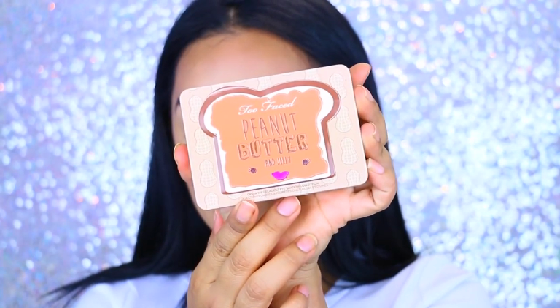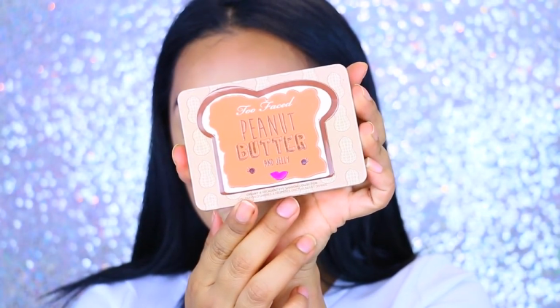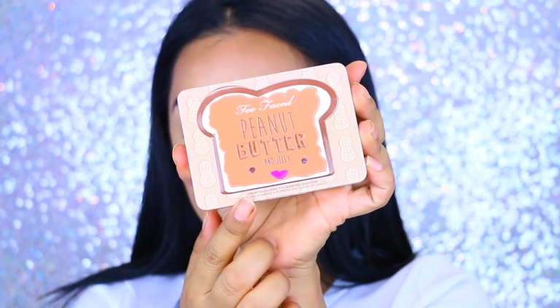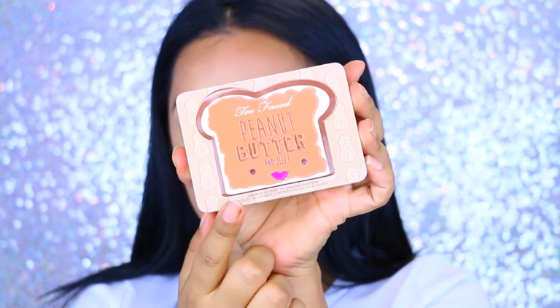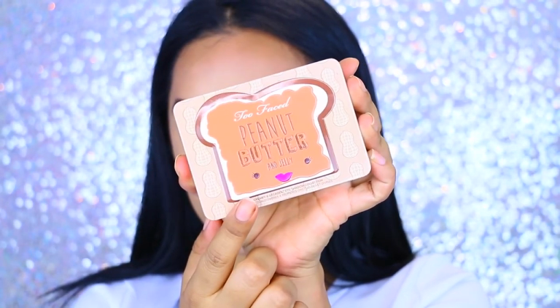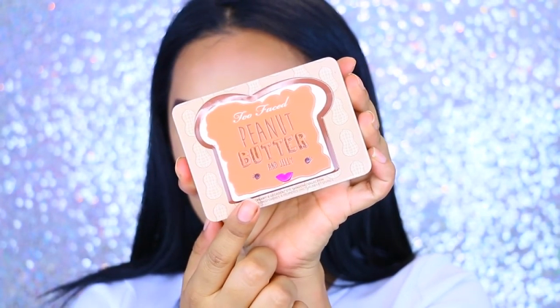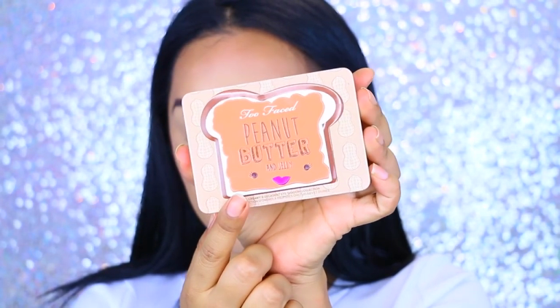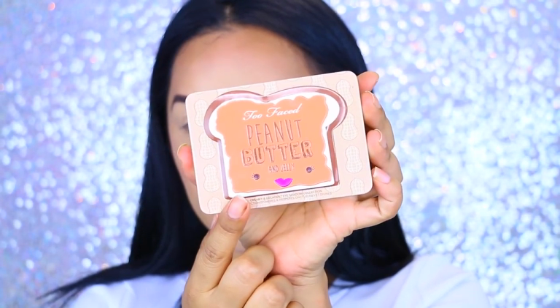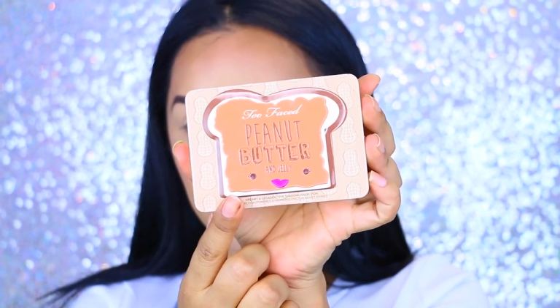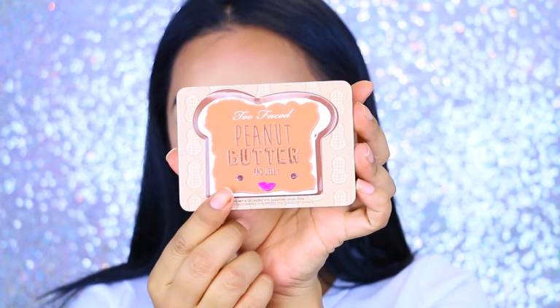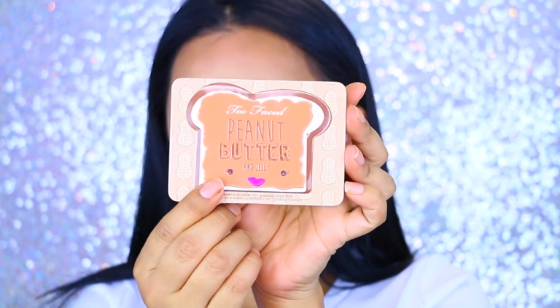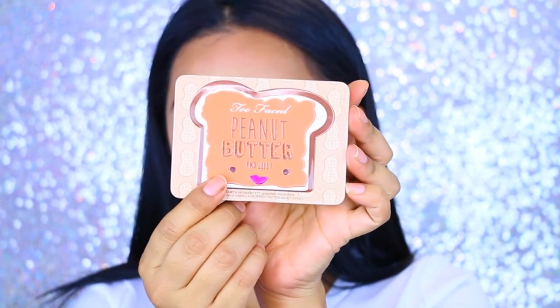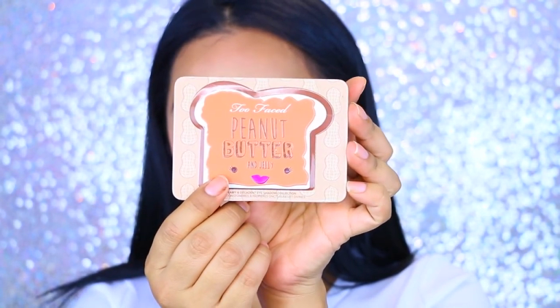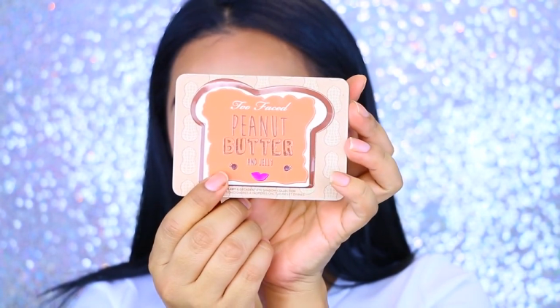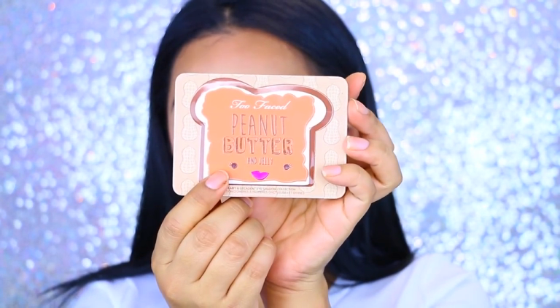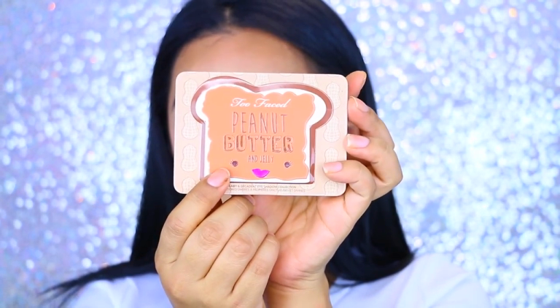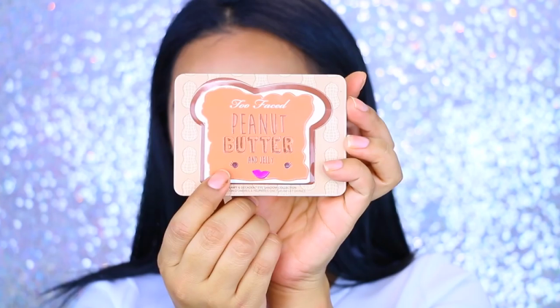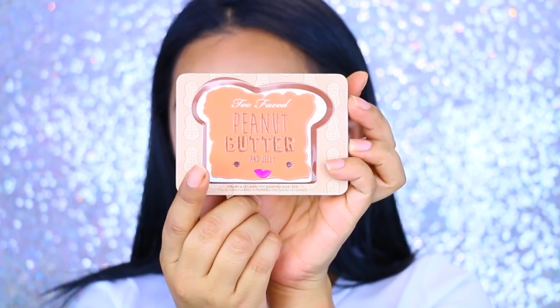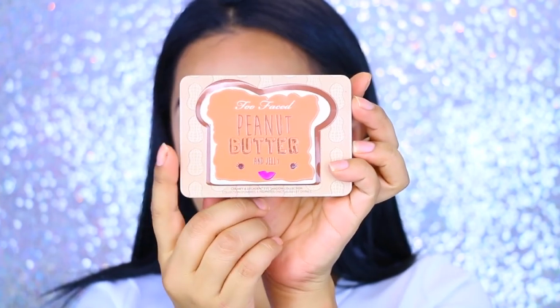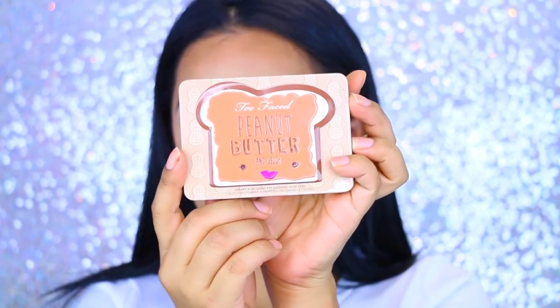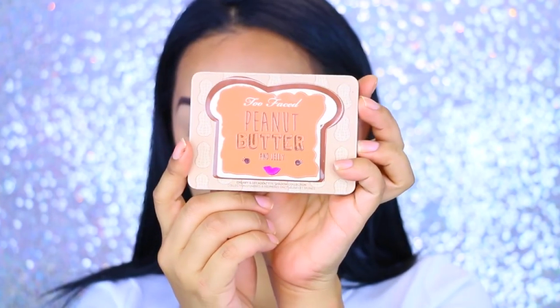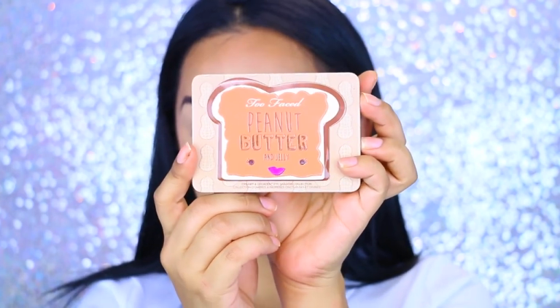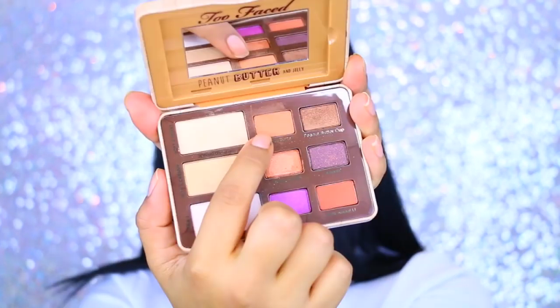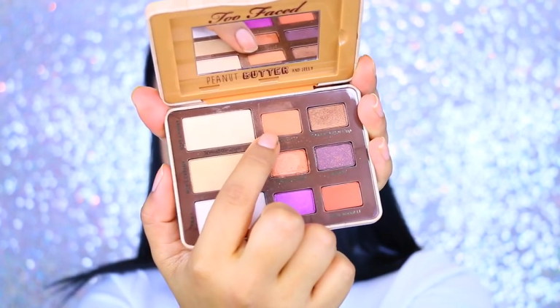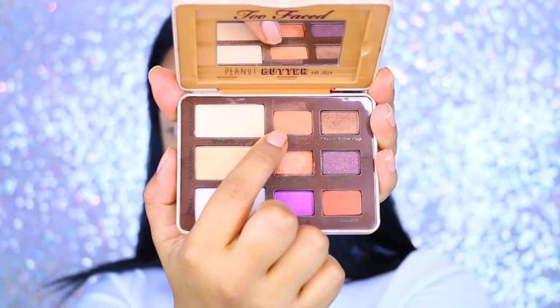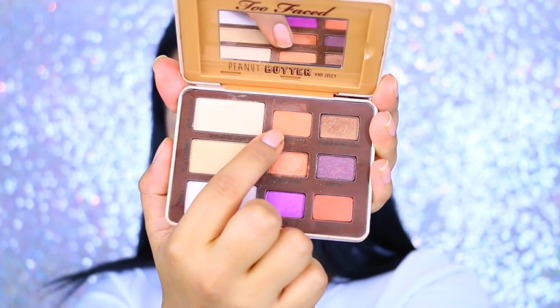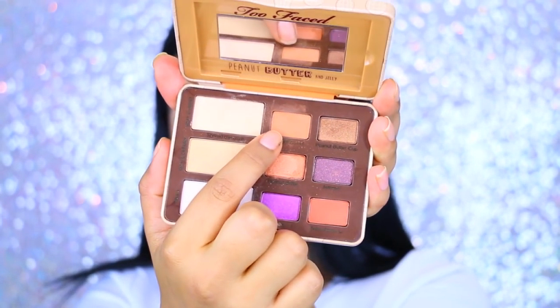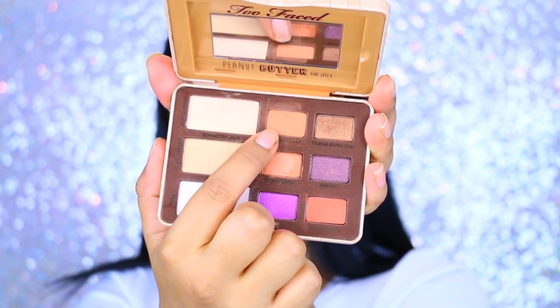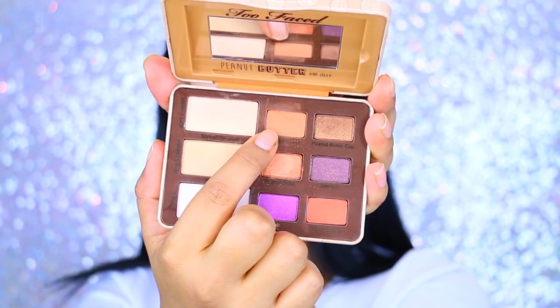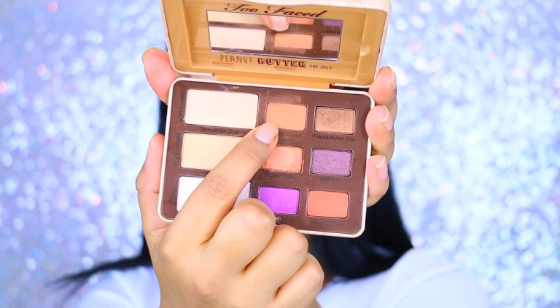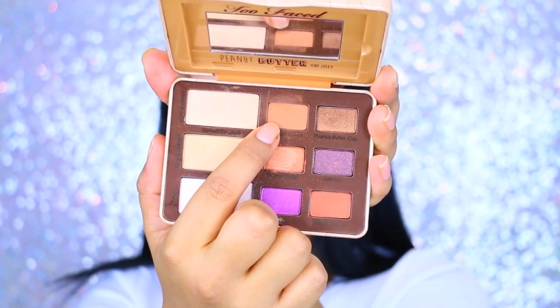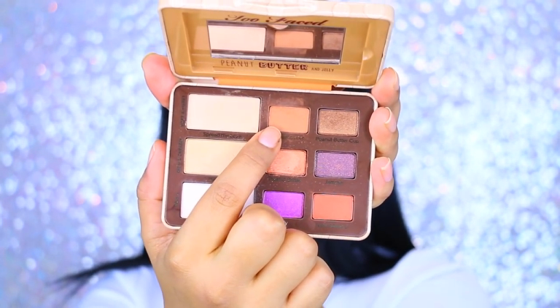We're taking the Too Faced Peanut Butter and Jelly Palette and this is what we are using on our eyes today. Super simple.